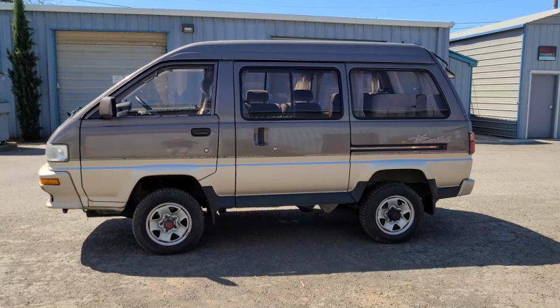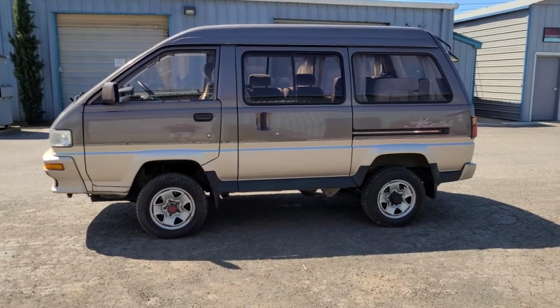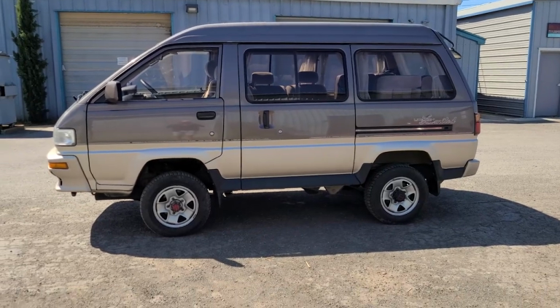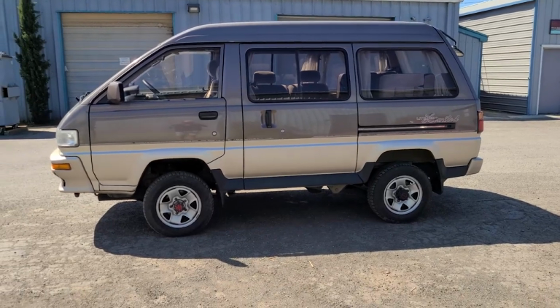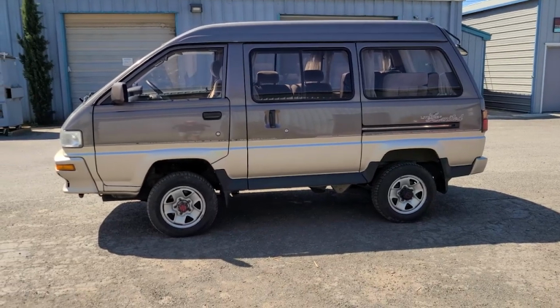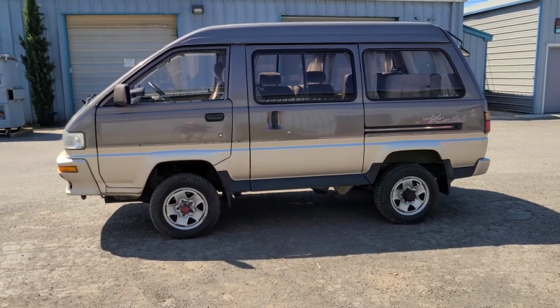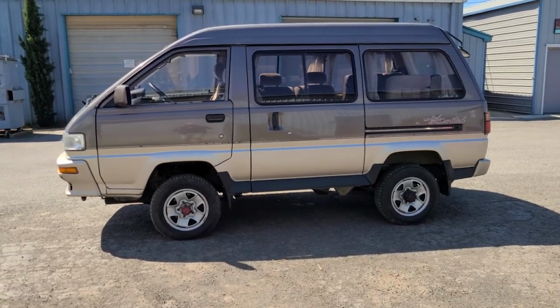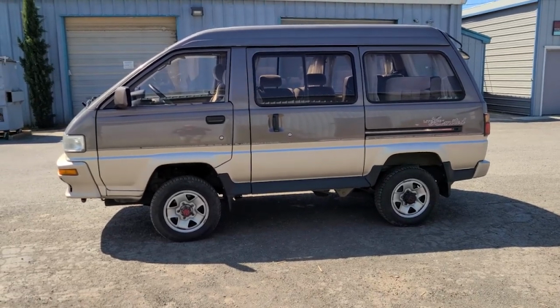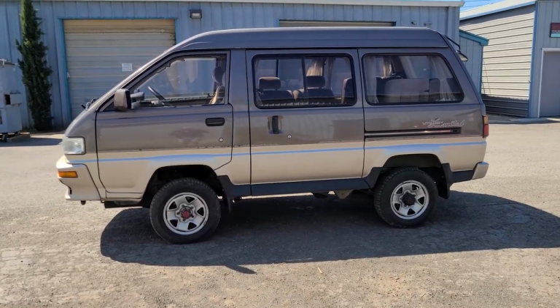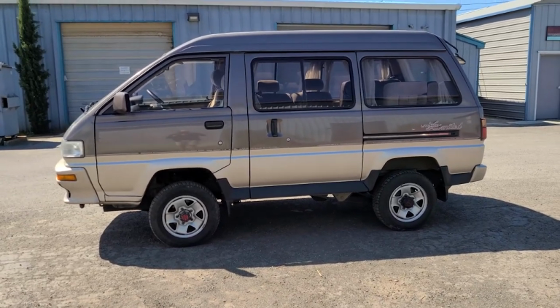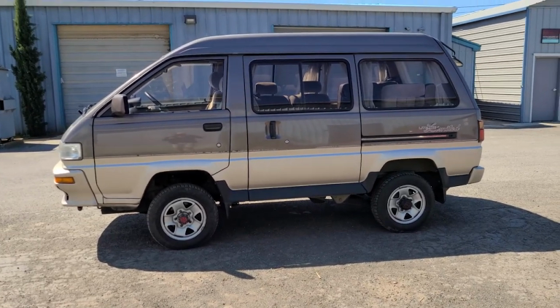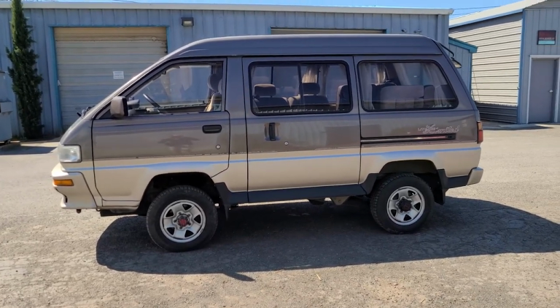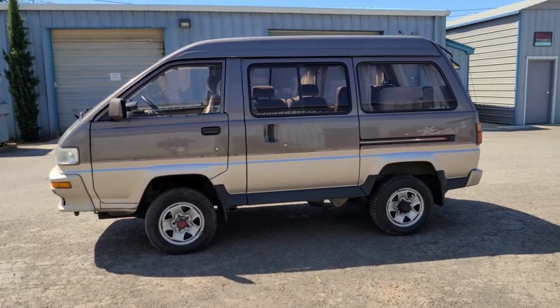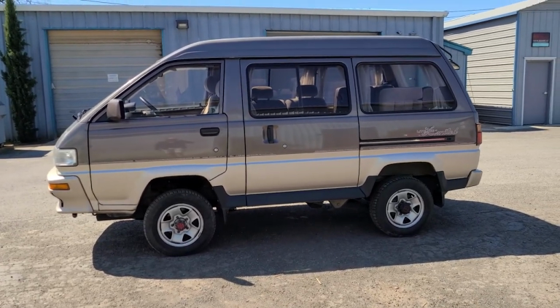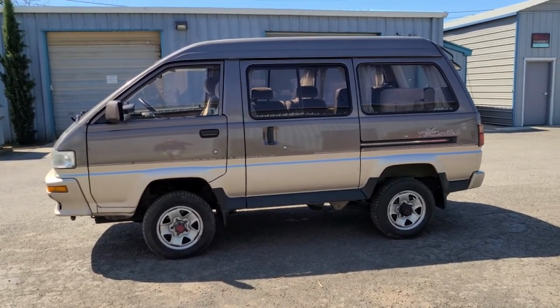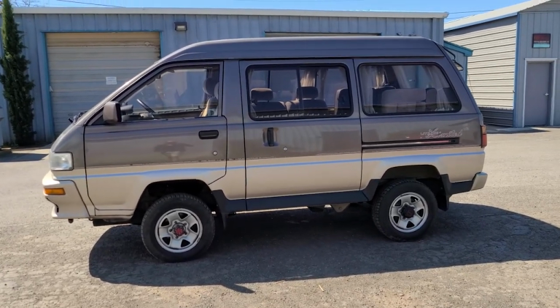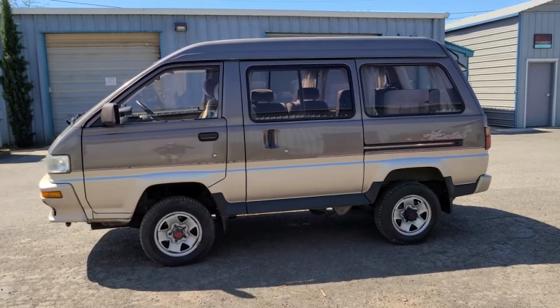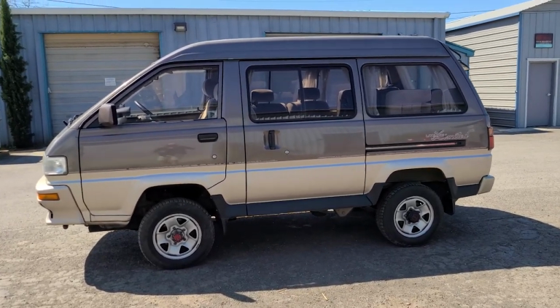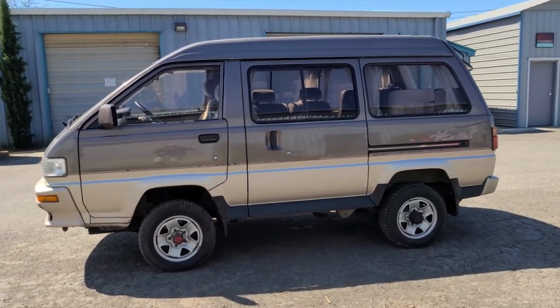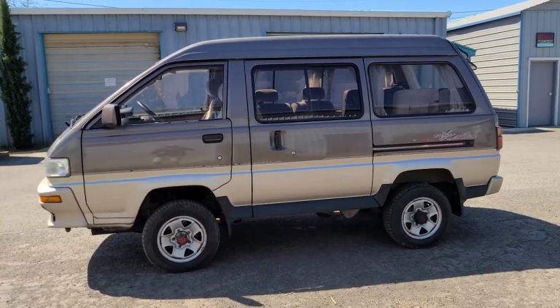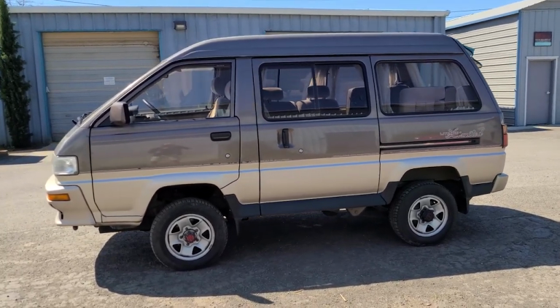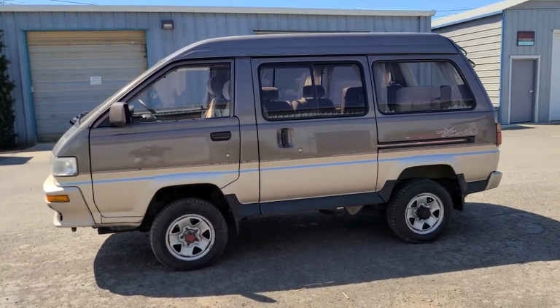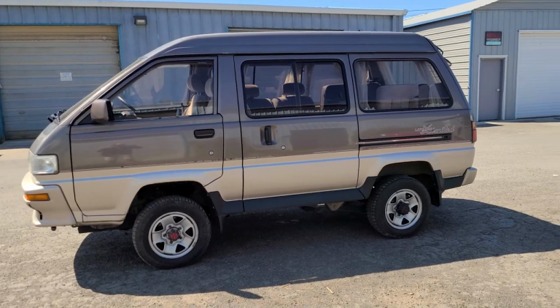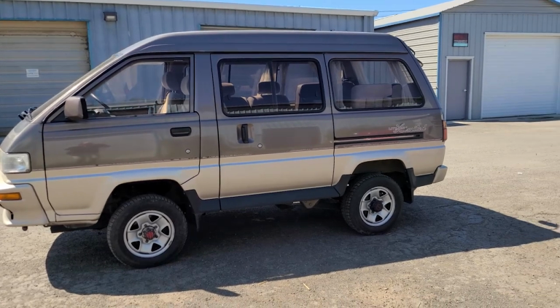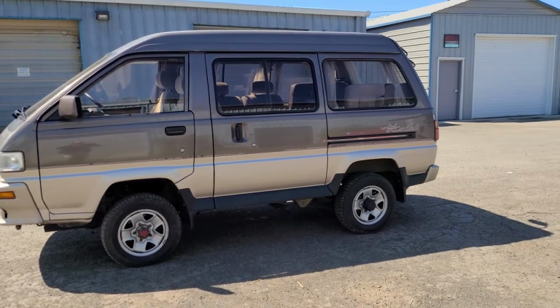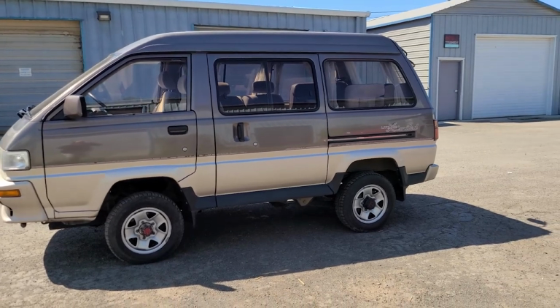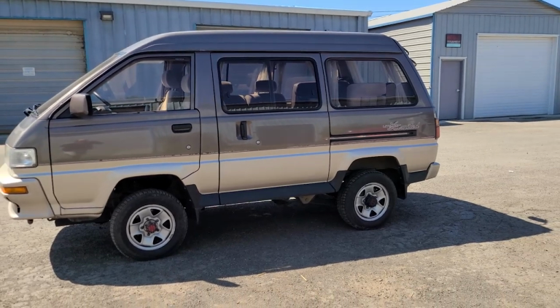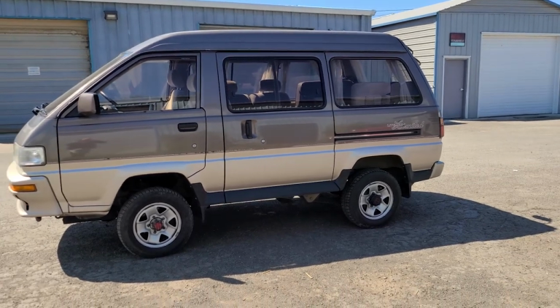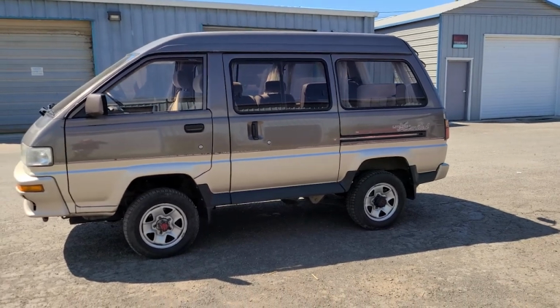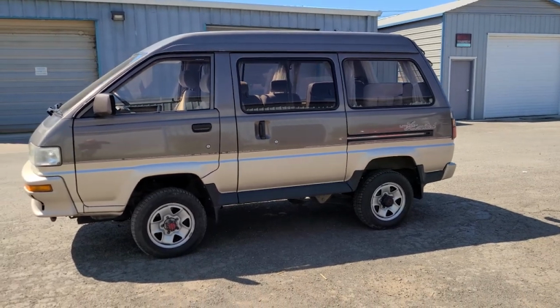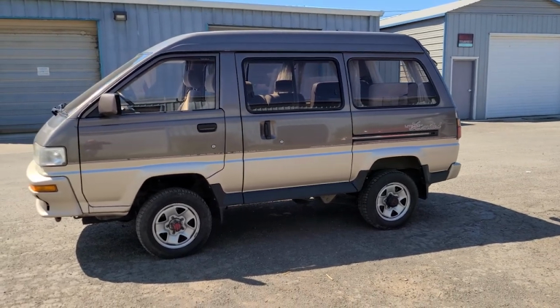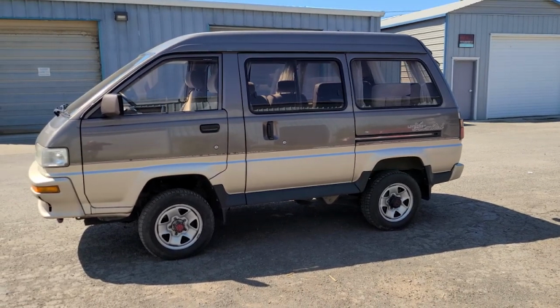Hey guys, what's up? Auto X here, where we've got some of the weirdest Japanese cars on YouTube.